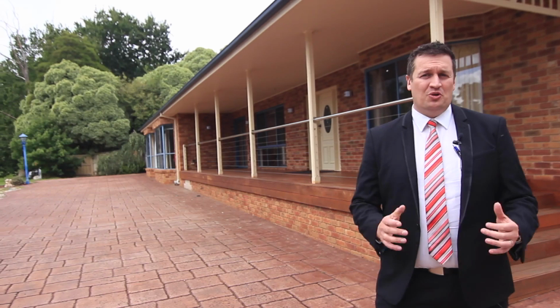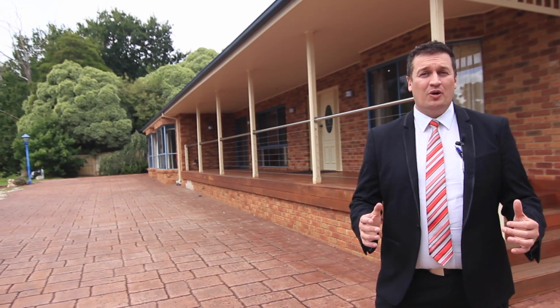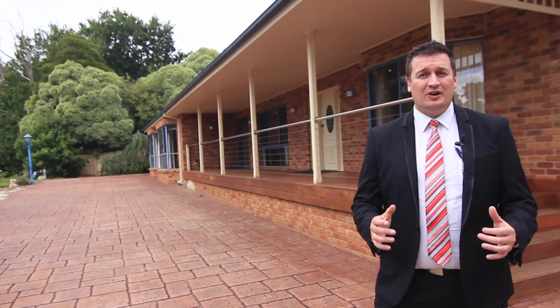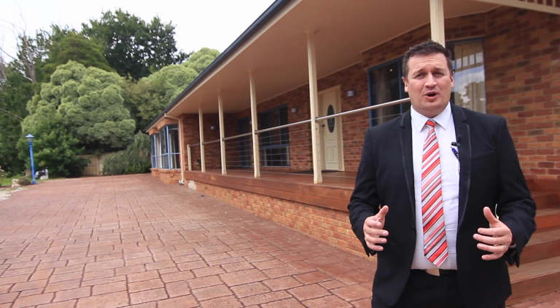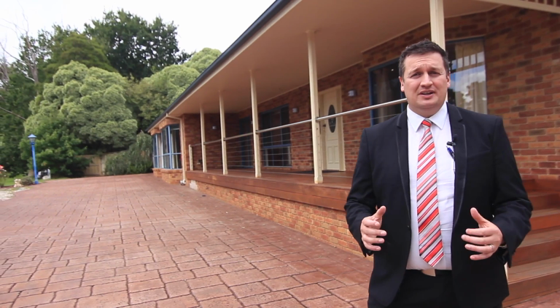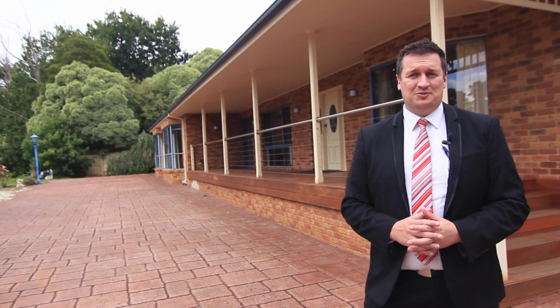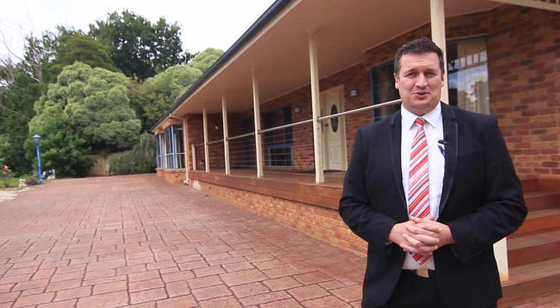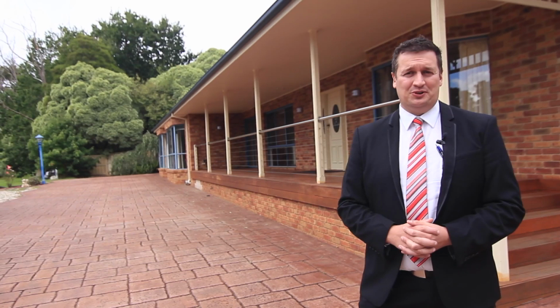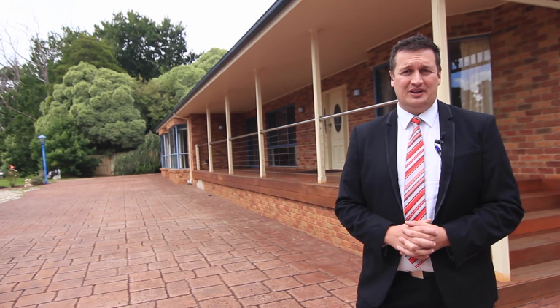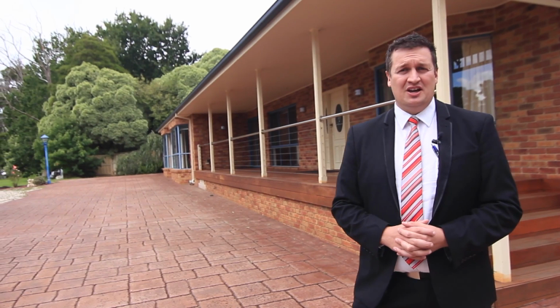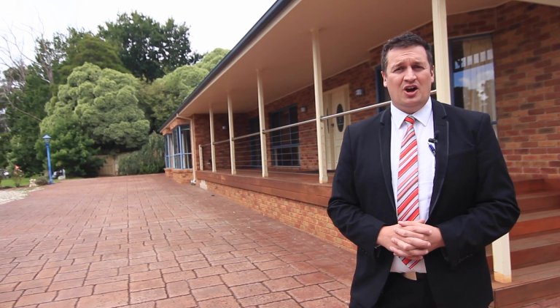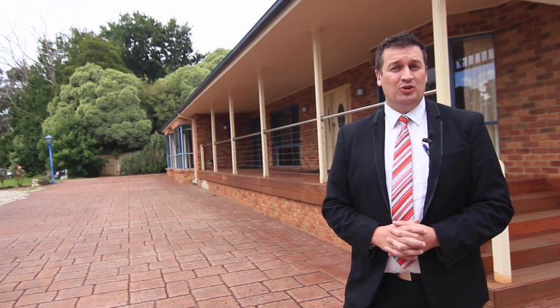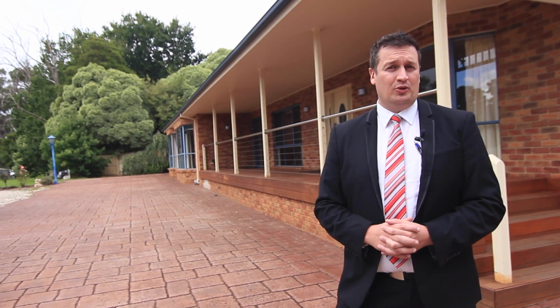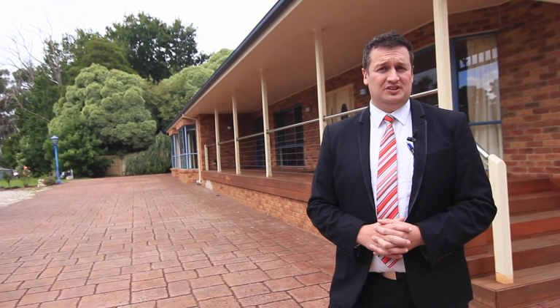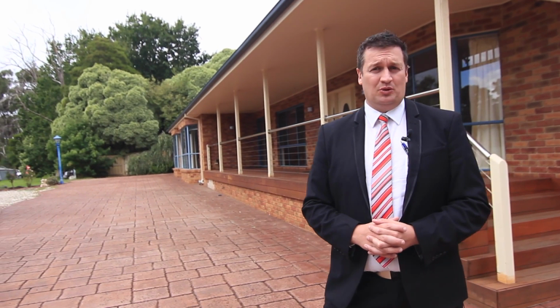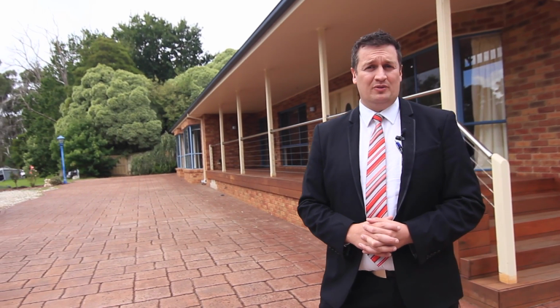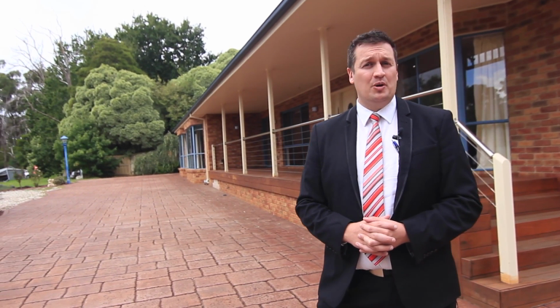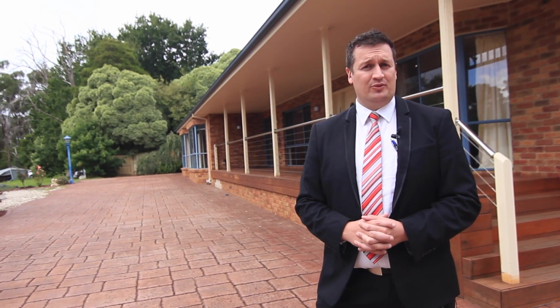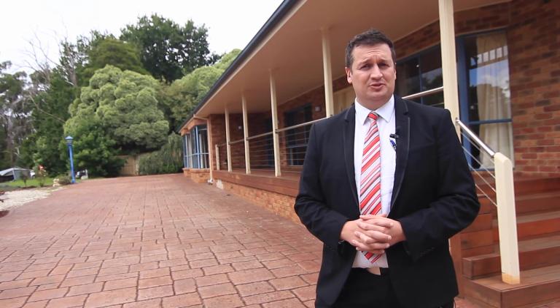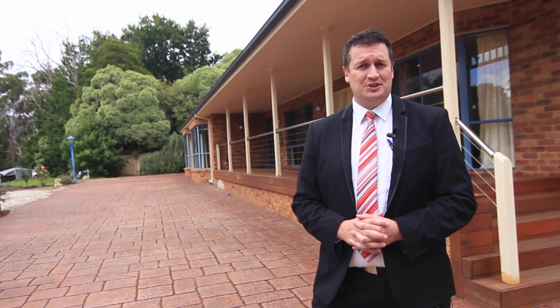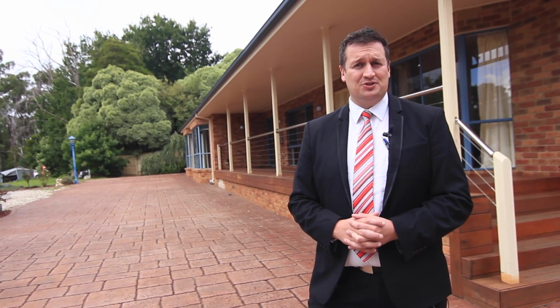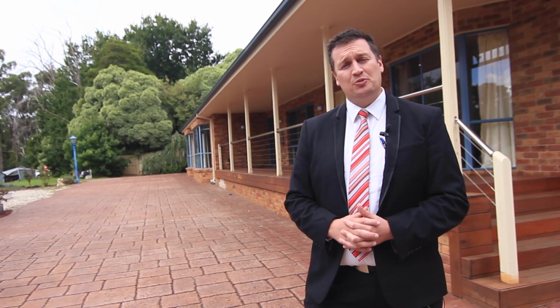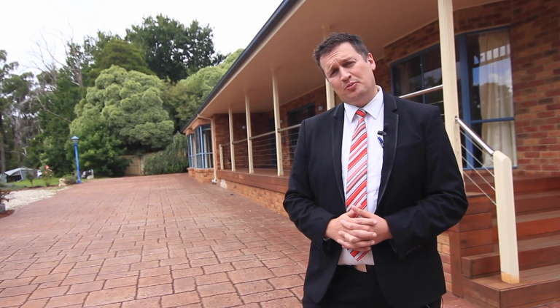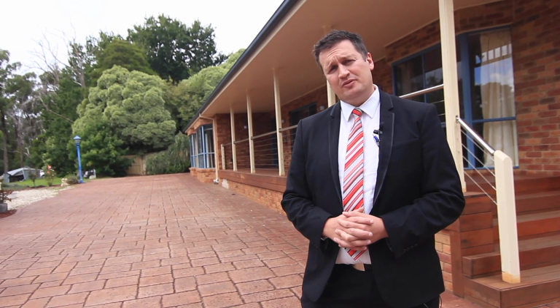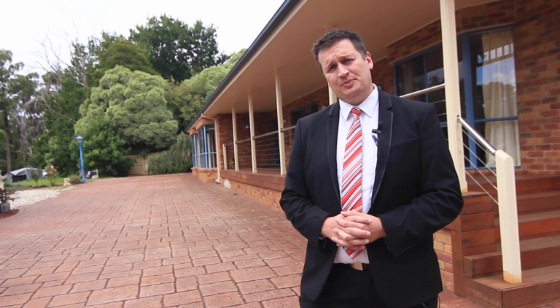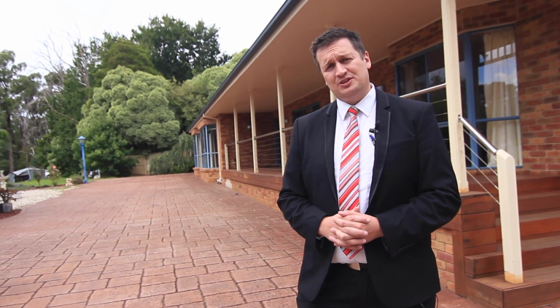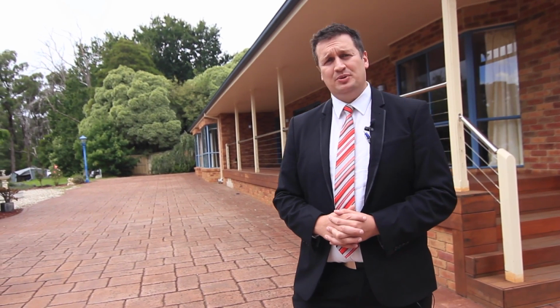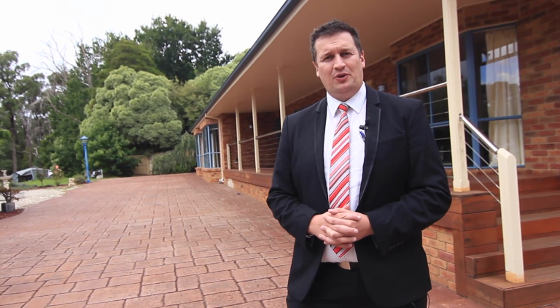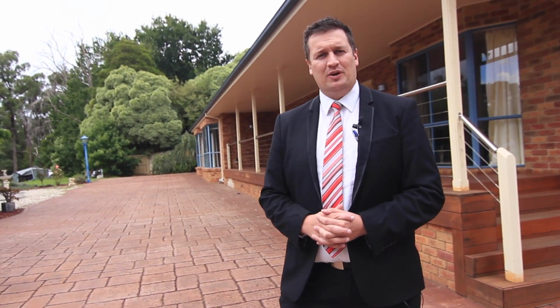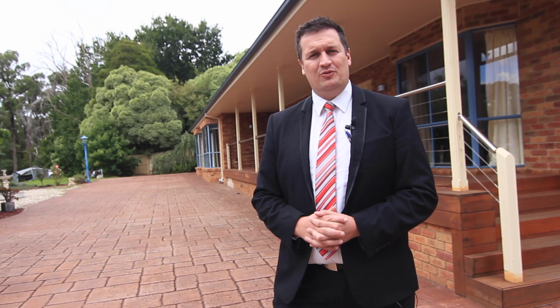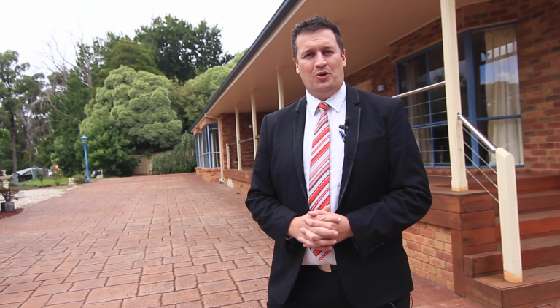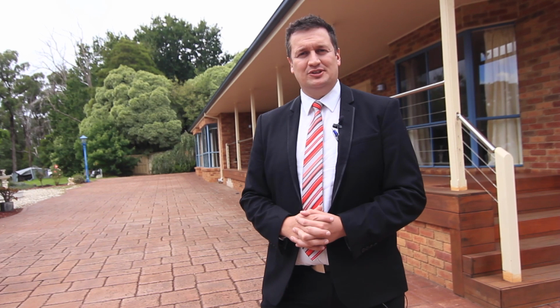What a great property, I'm sure you'll agree. I look forward to seeing you at one of our open for inspections, or for a private inspection please phone one of our offices.